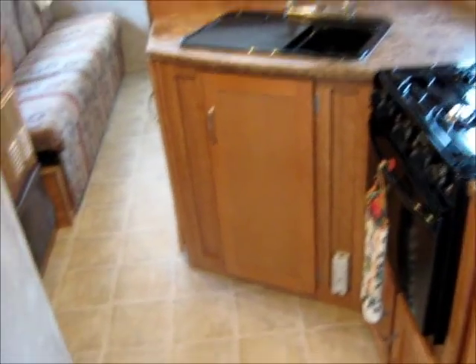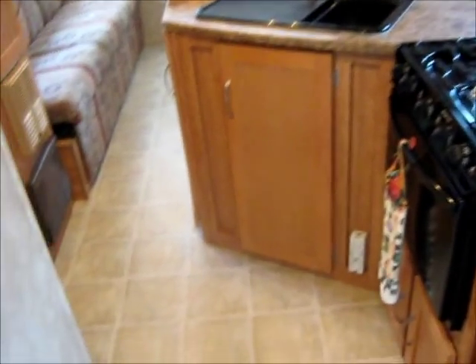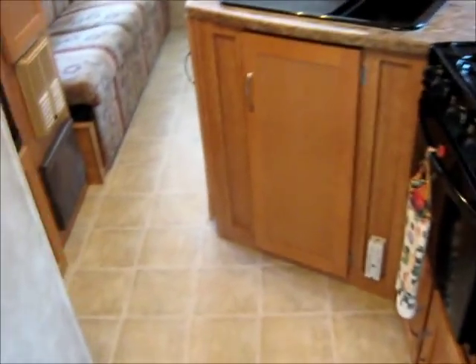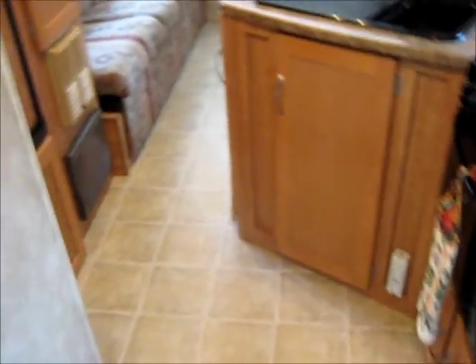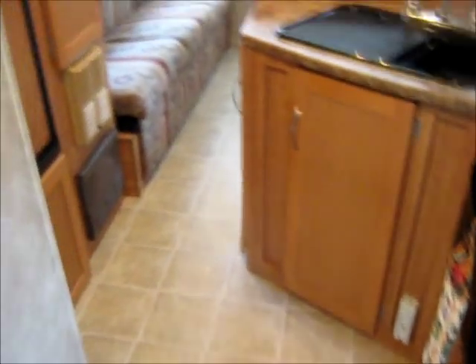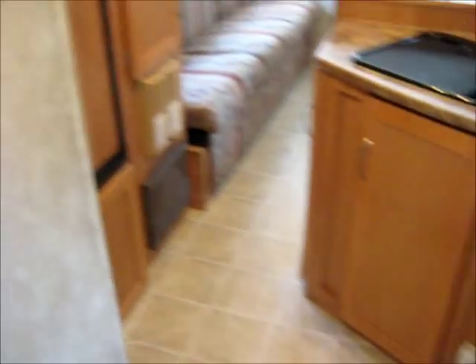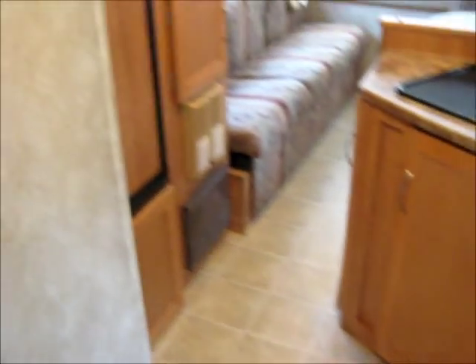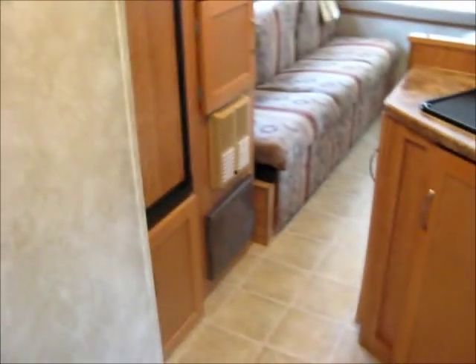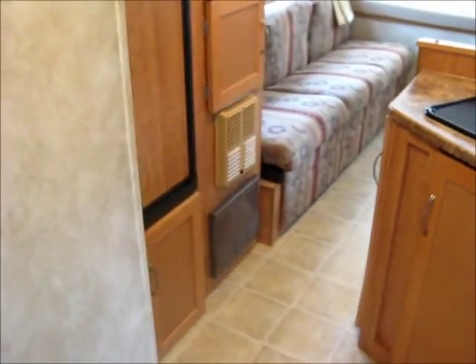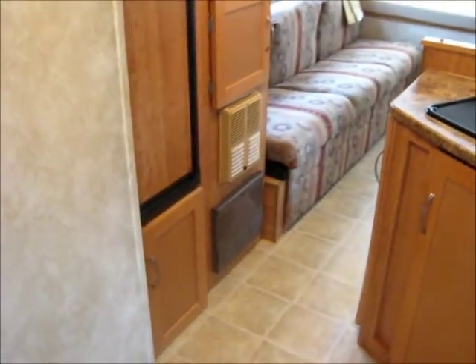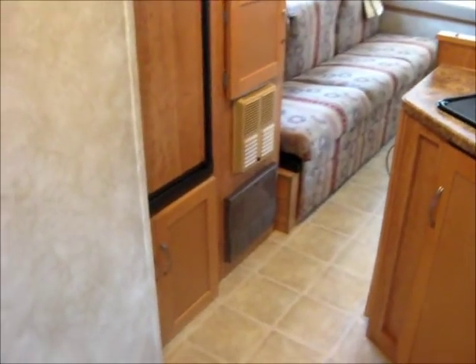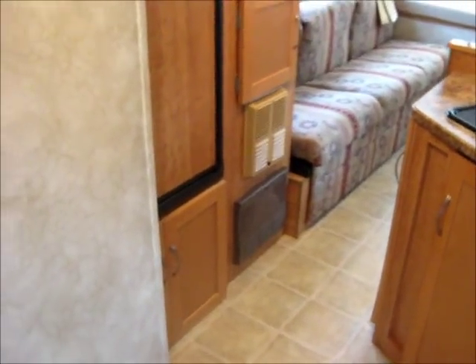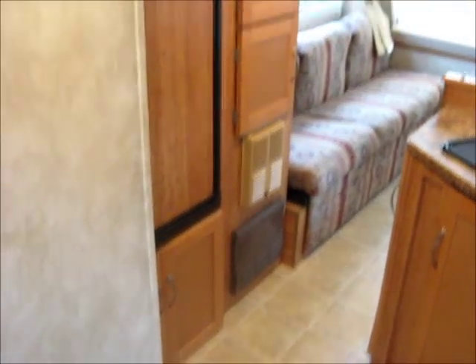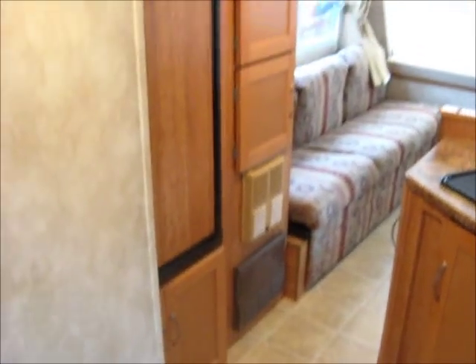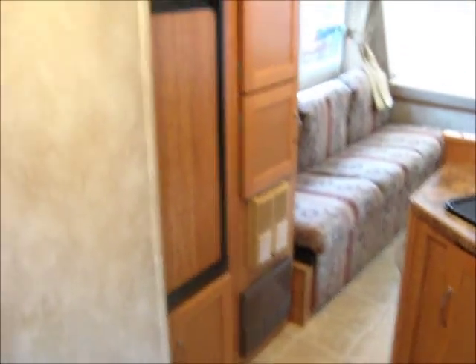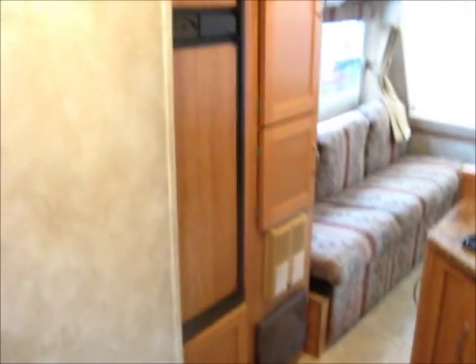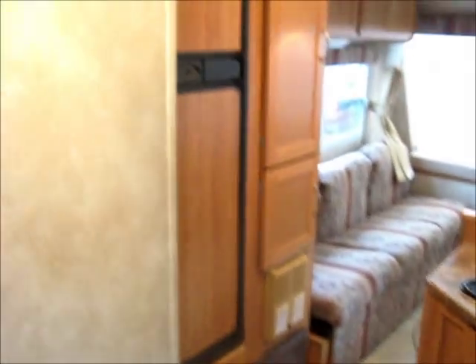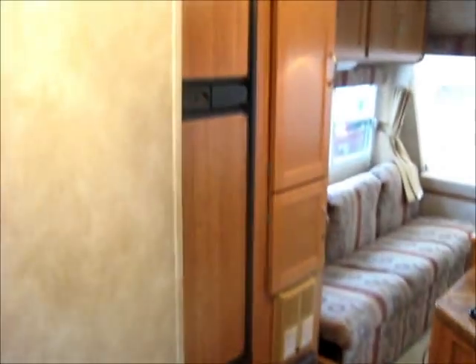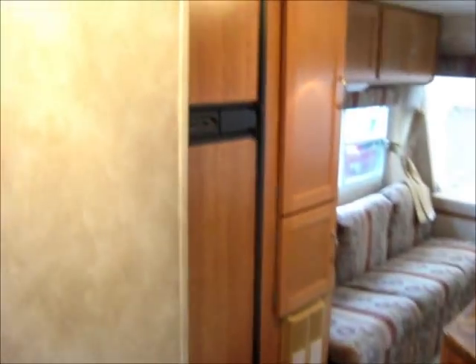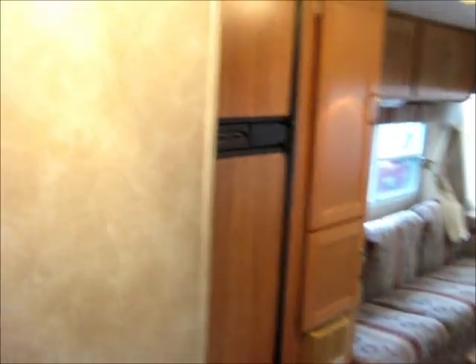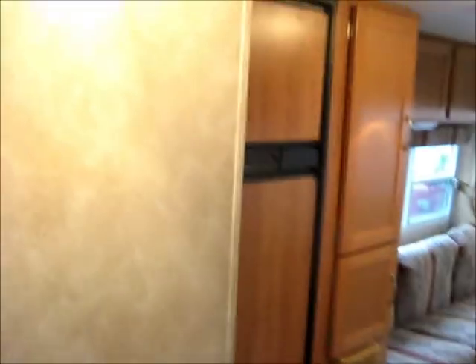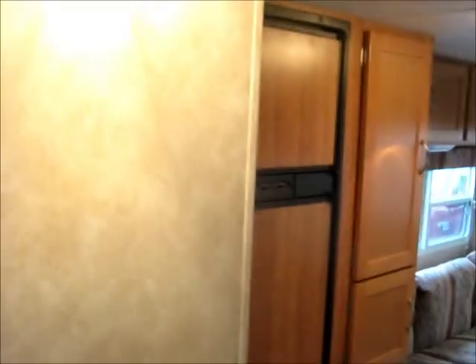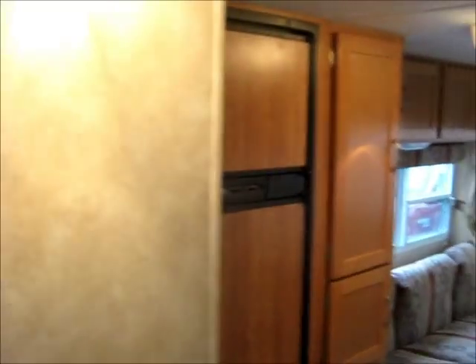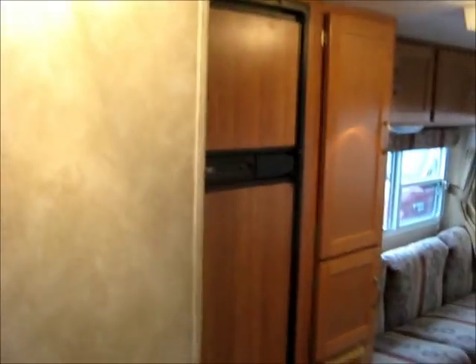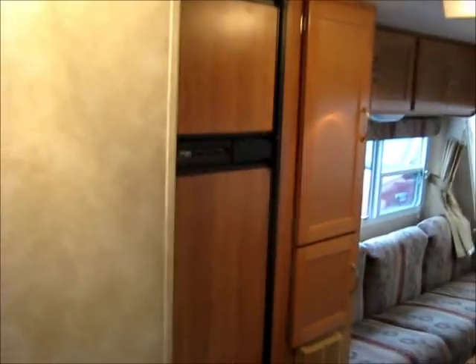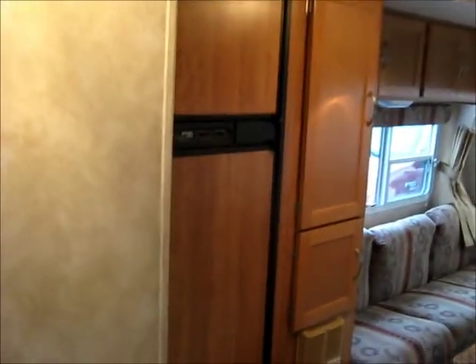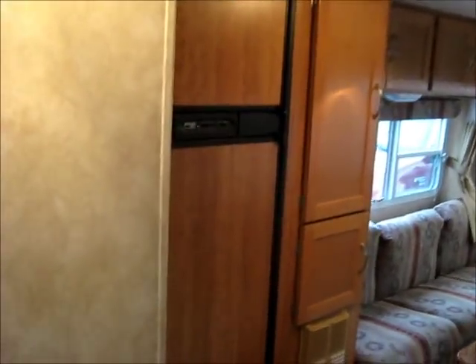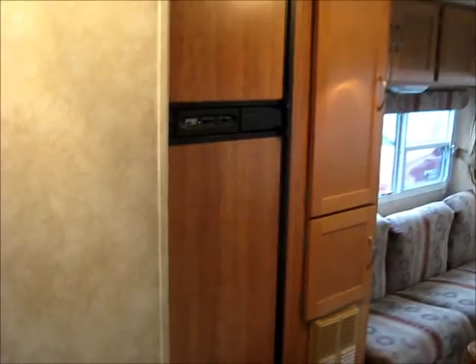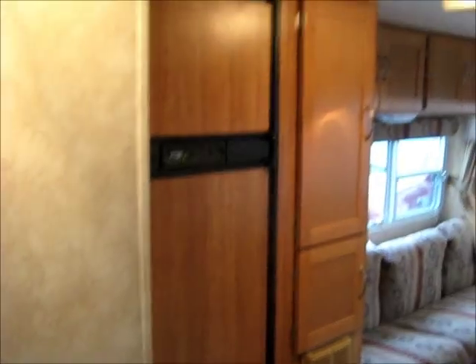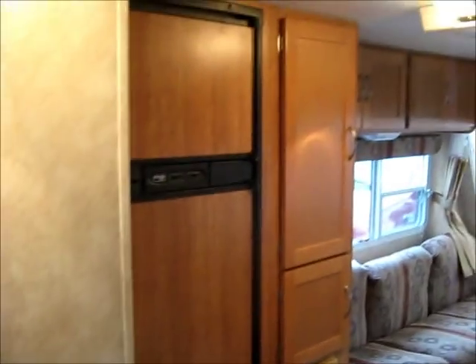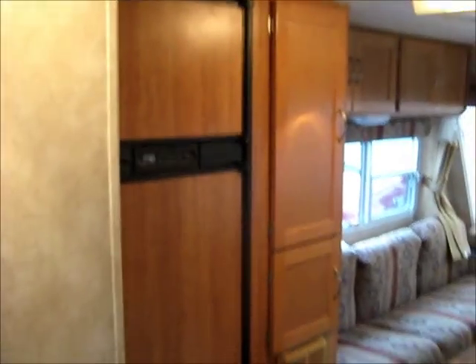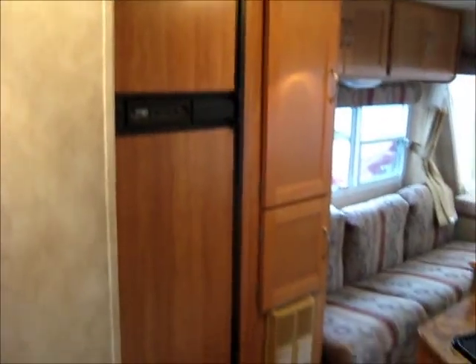Storage, there's a furnace, fridge, freezer.